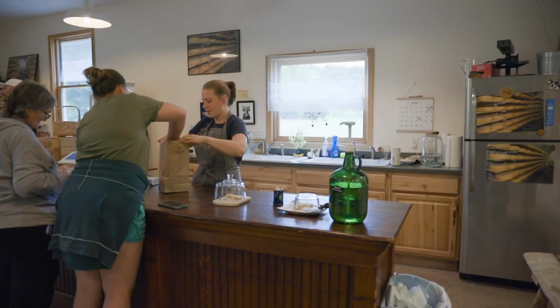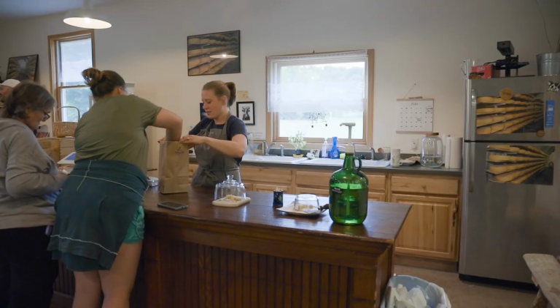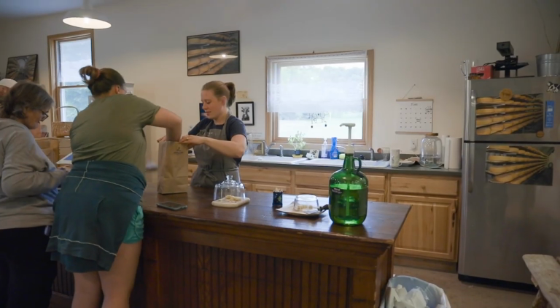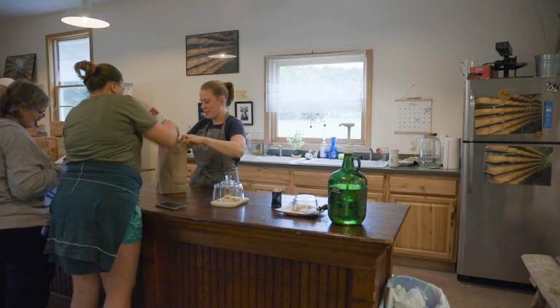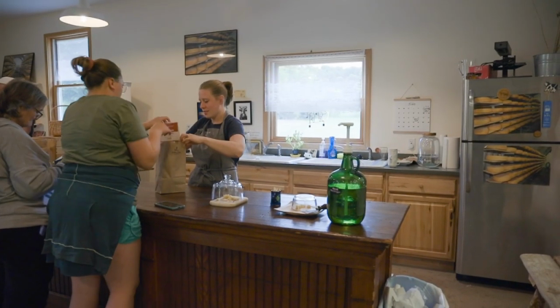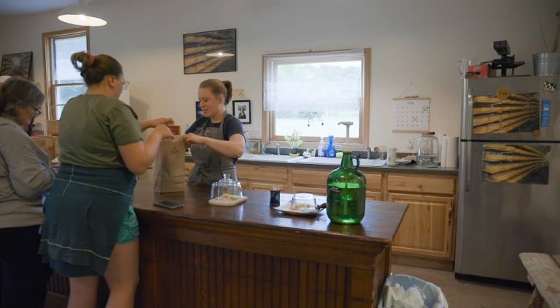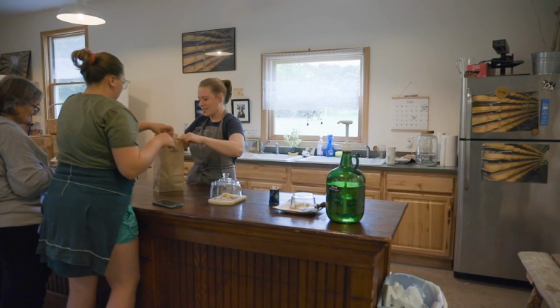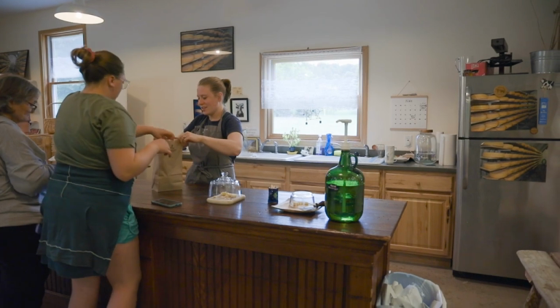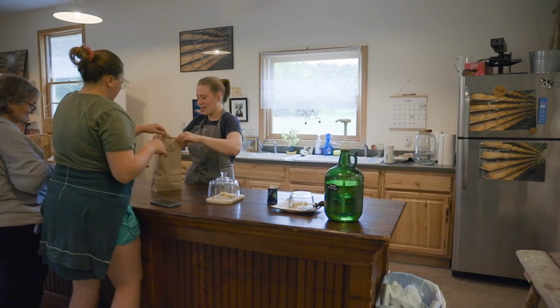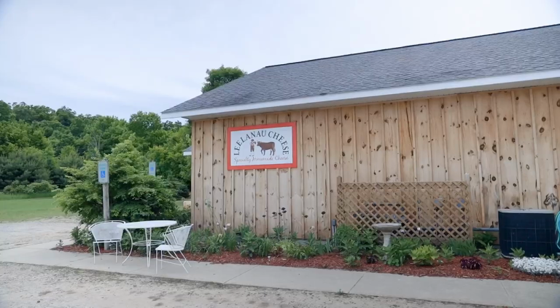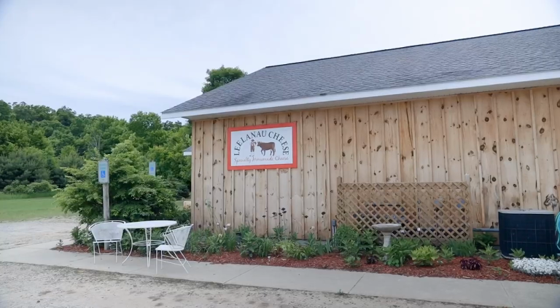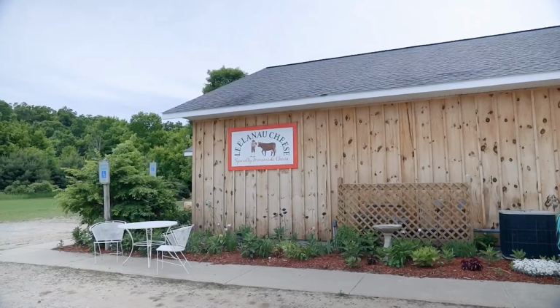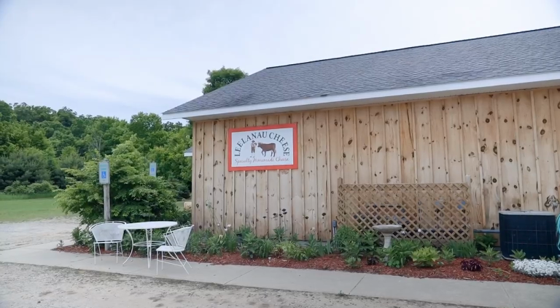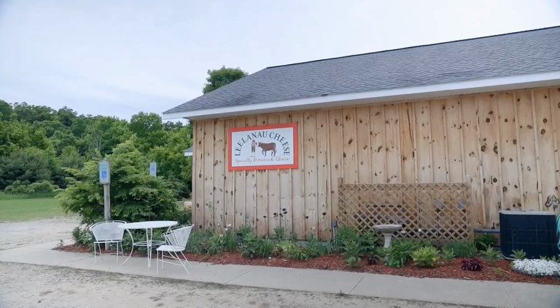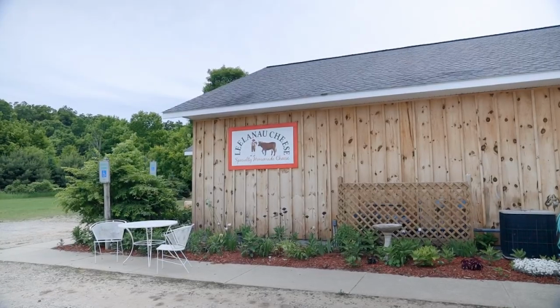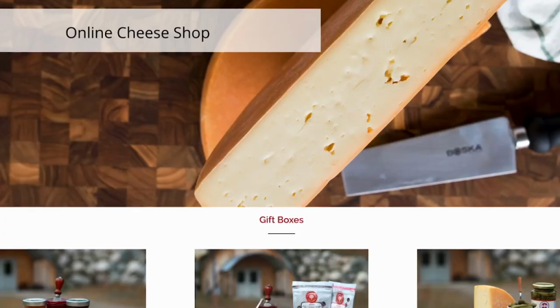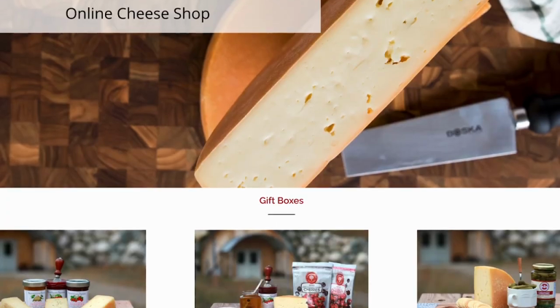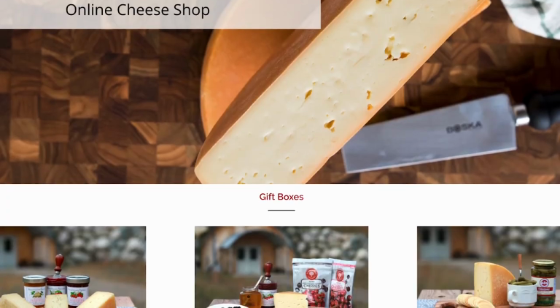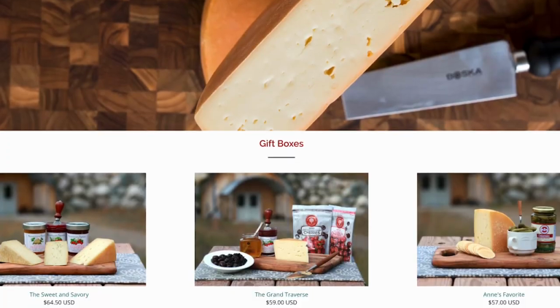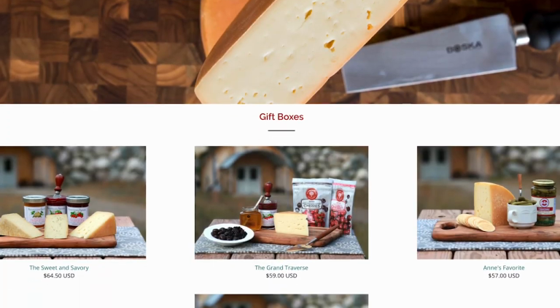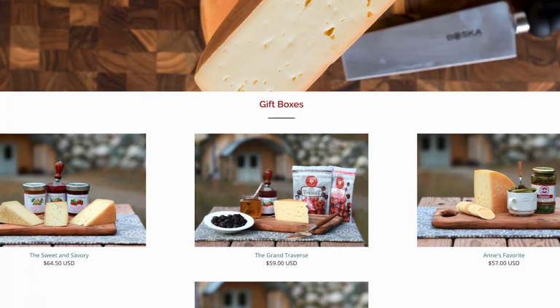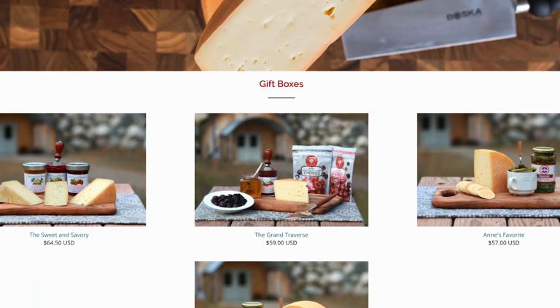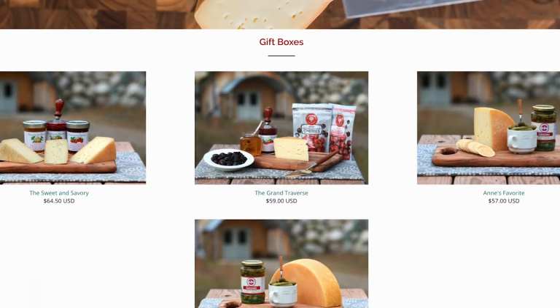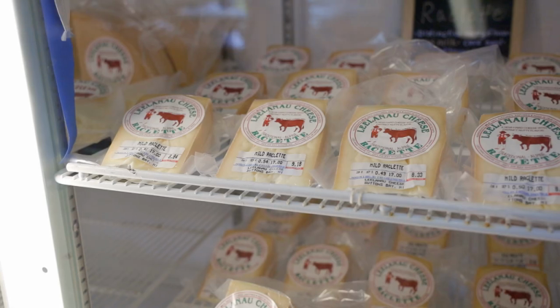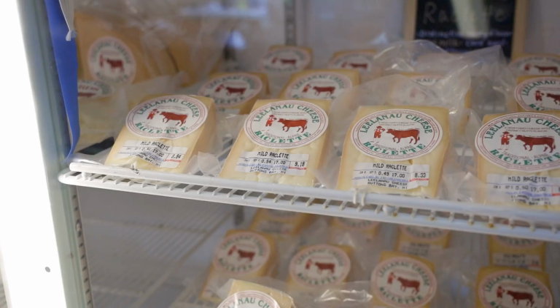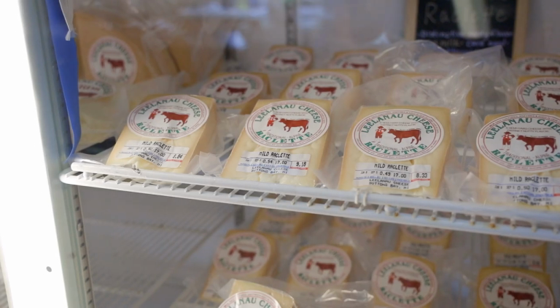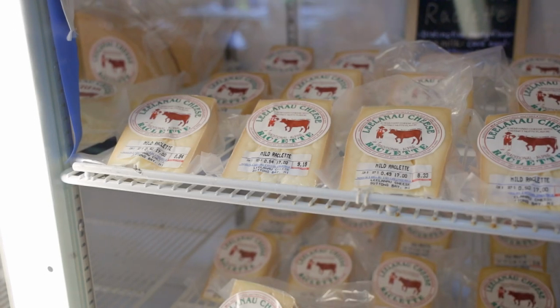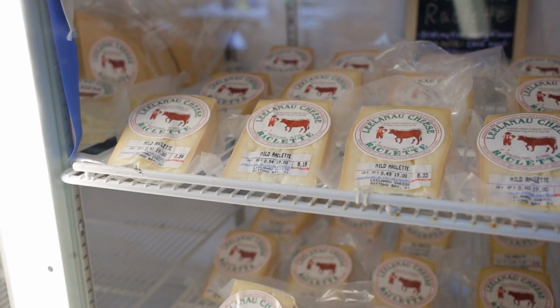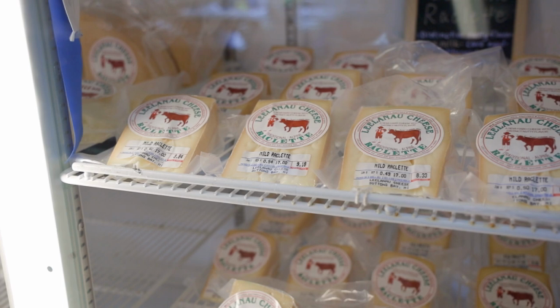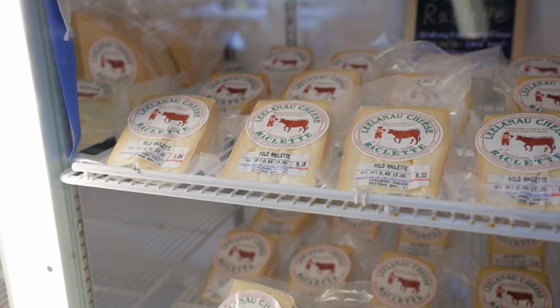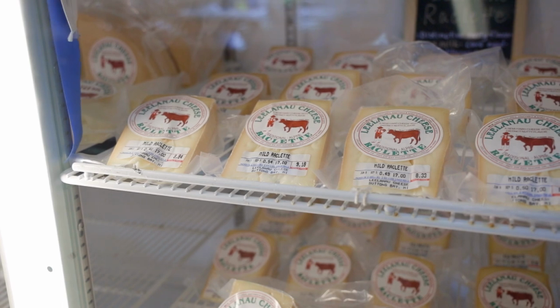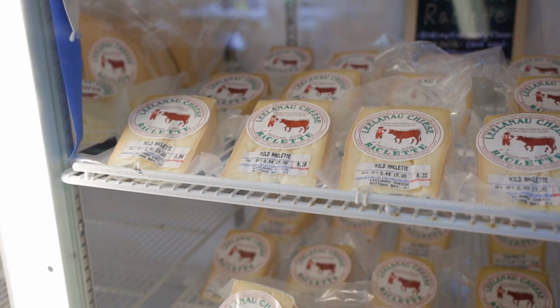You can buy Leelanau Cheese at their shop in Sutton's Bay, on their website, or find it in specialty food shops throughout Michigan.